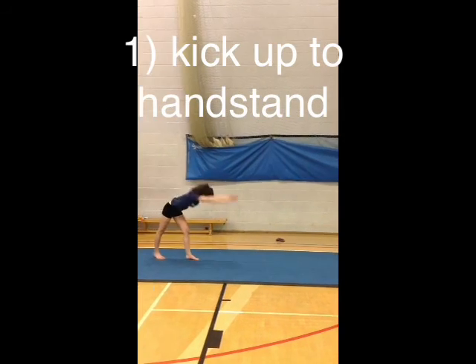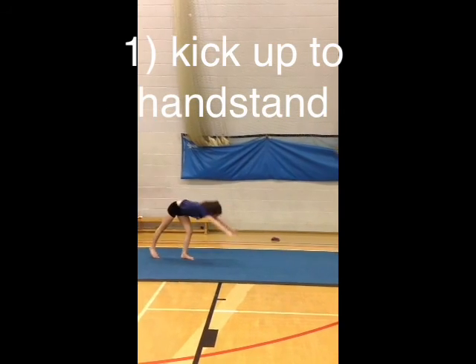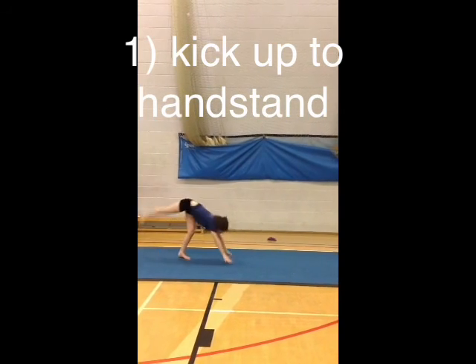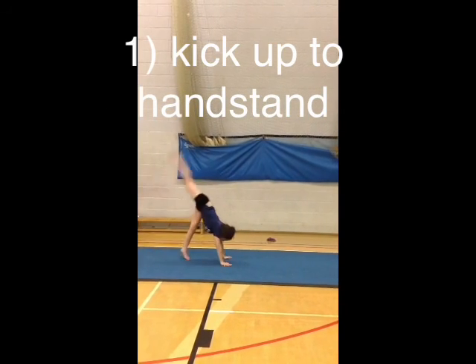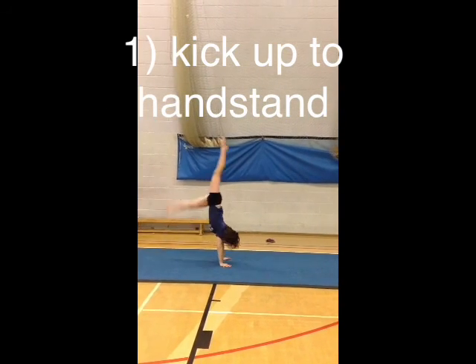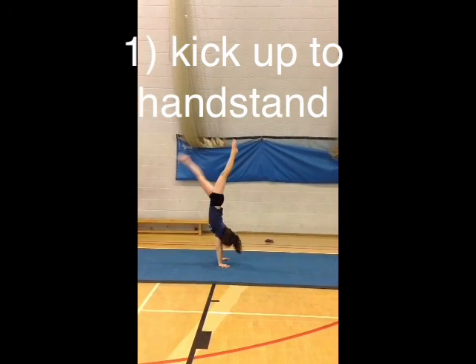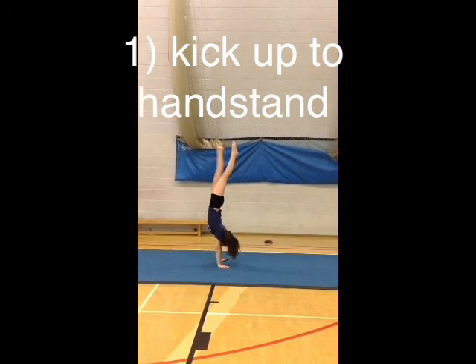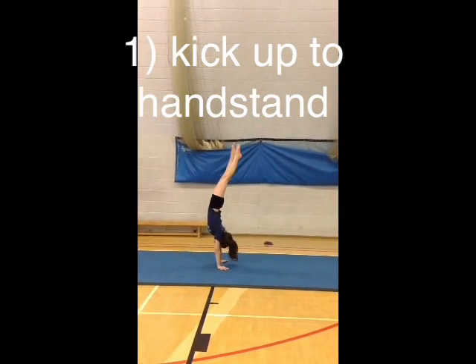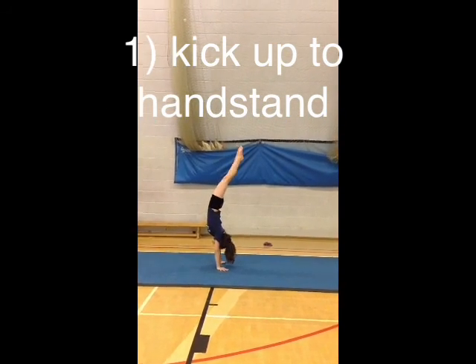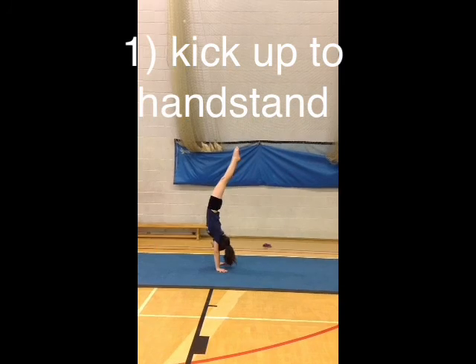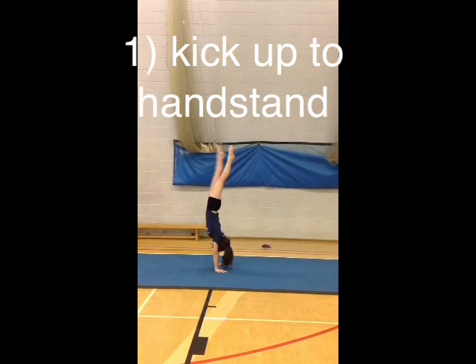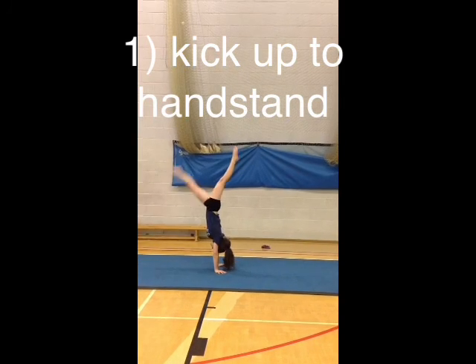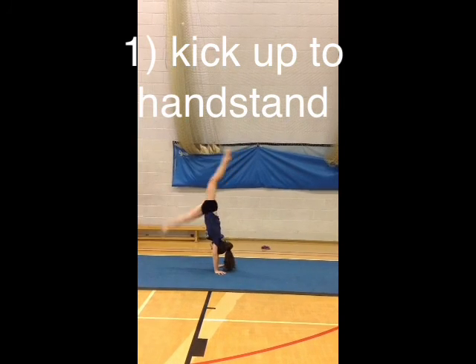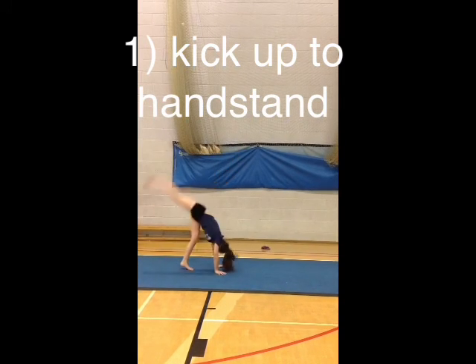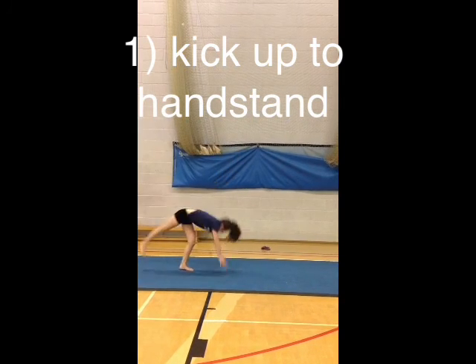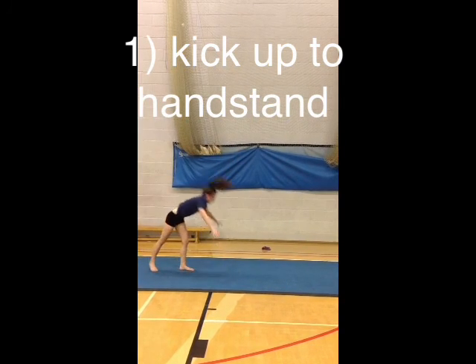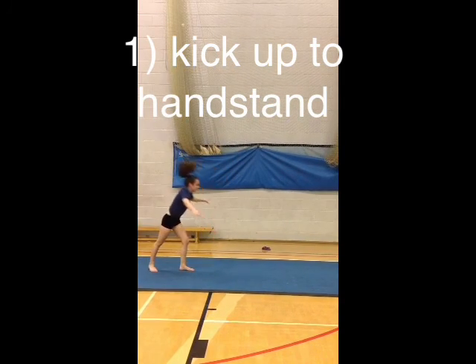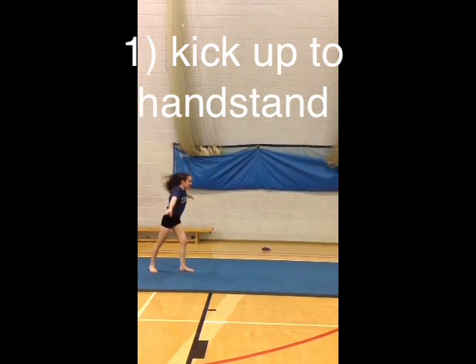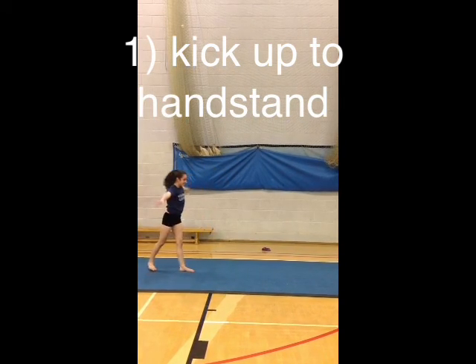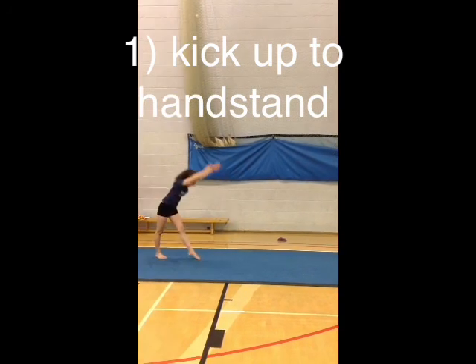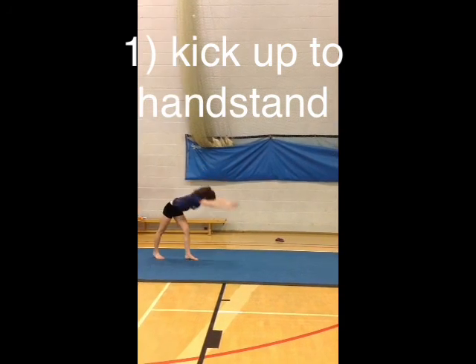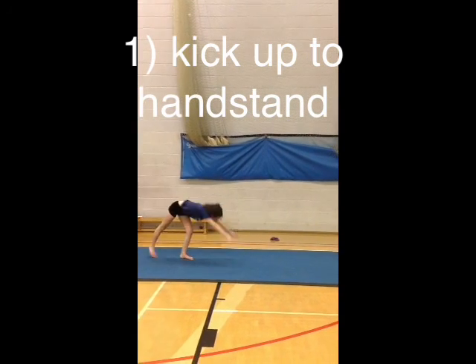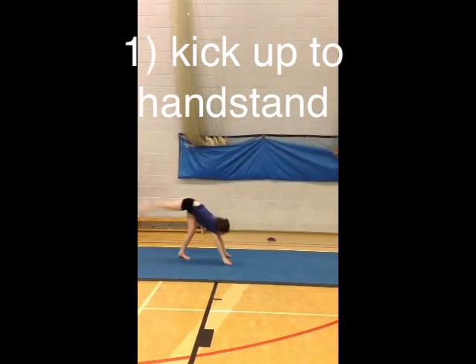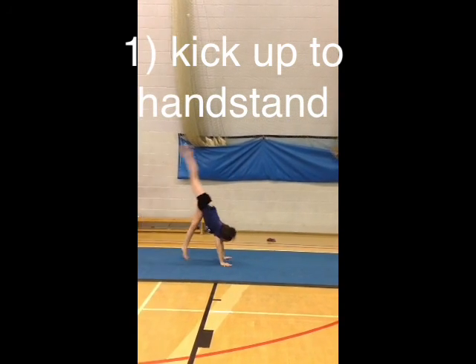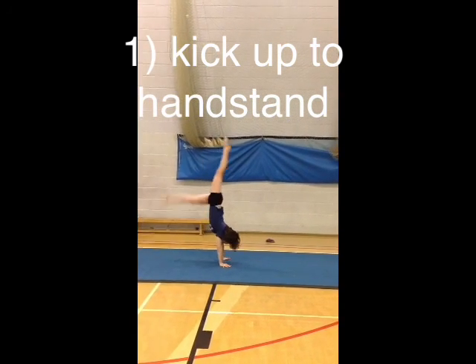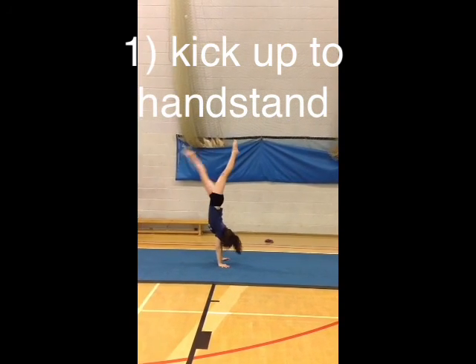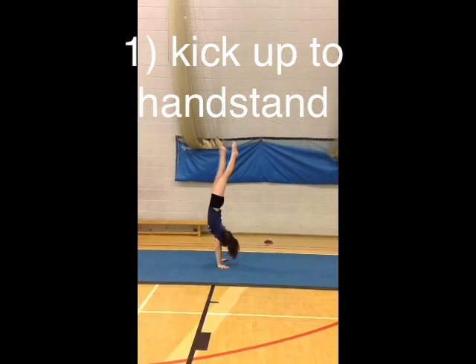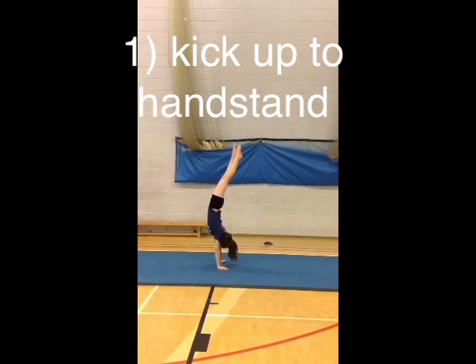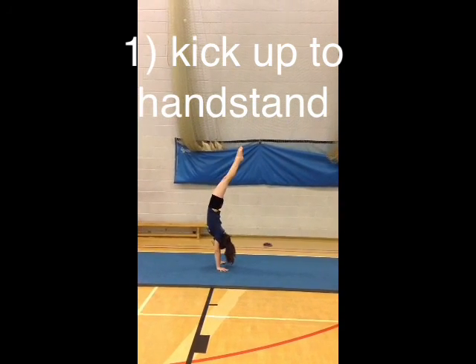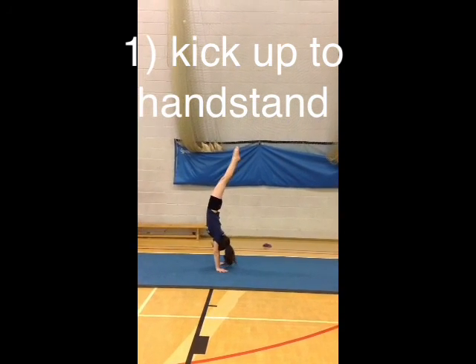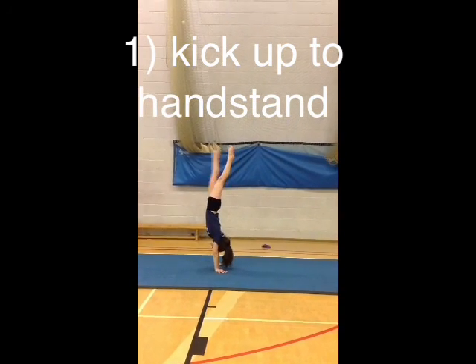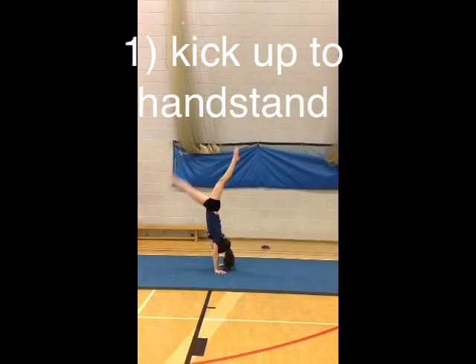When you kick up the handstand for the first time, don't worry if you don't get too high straight away — that will eventually come. Just keep practicing and you'll get higher and higher.